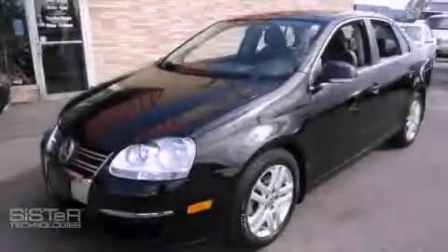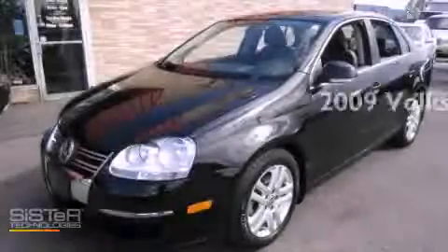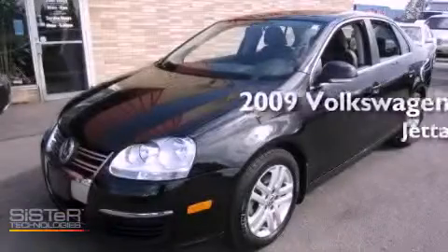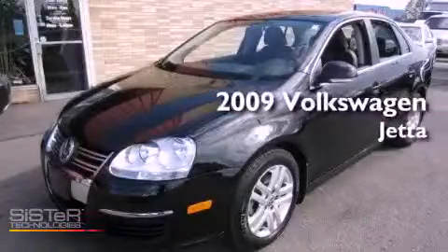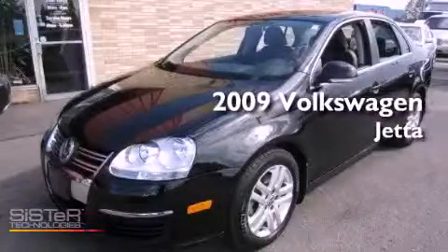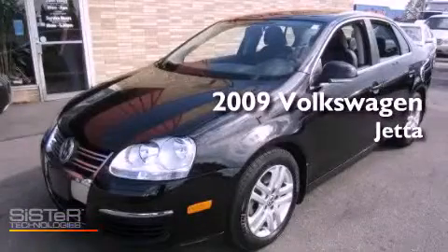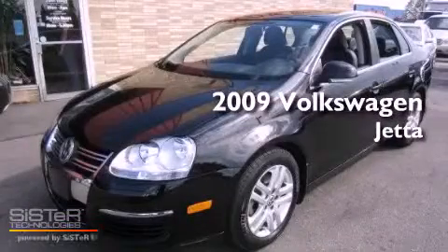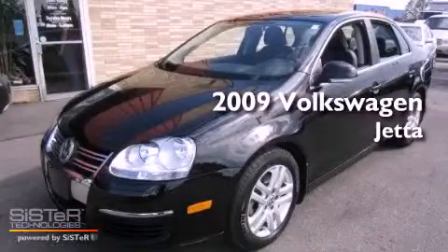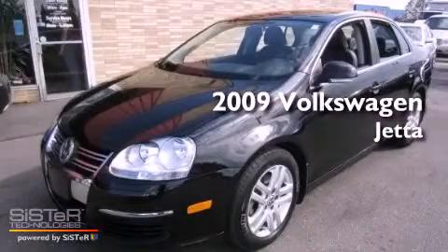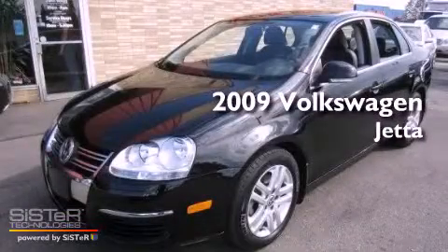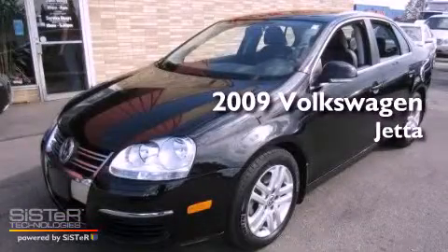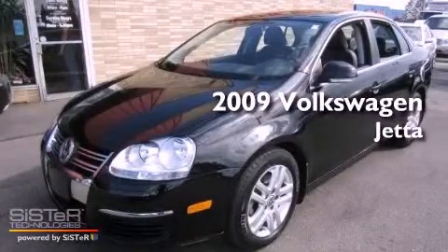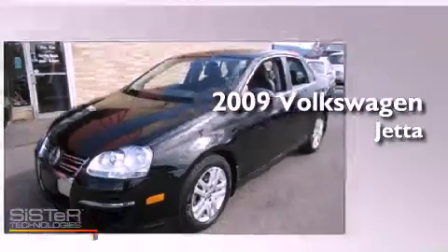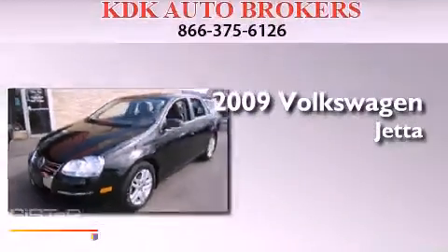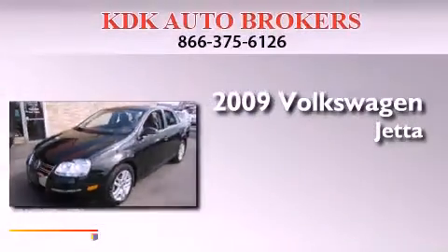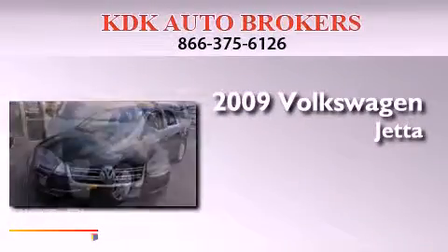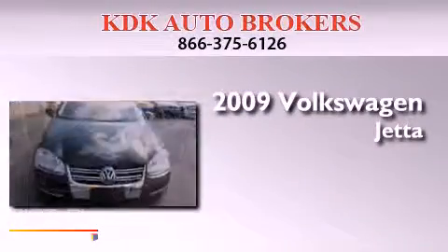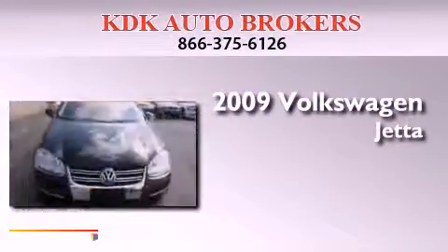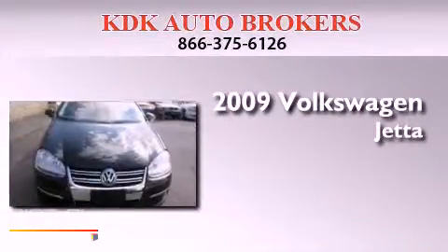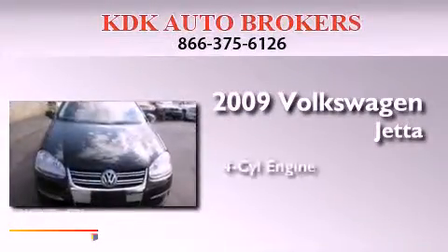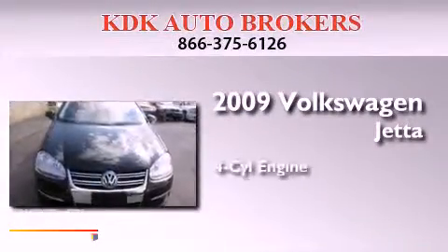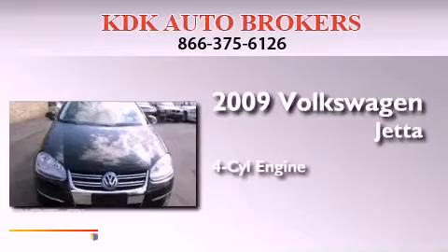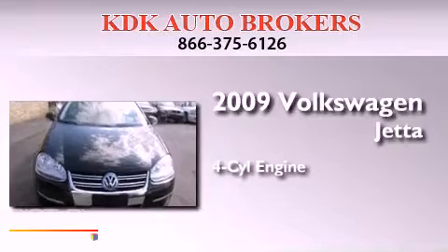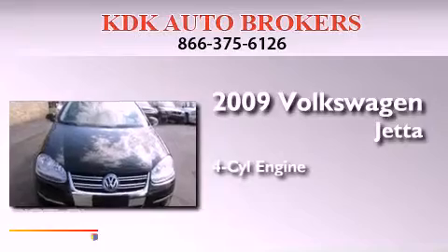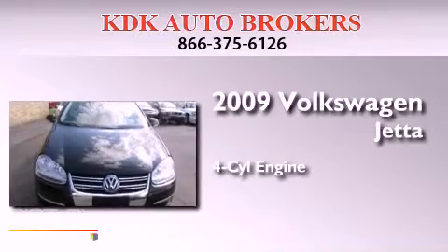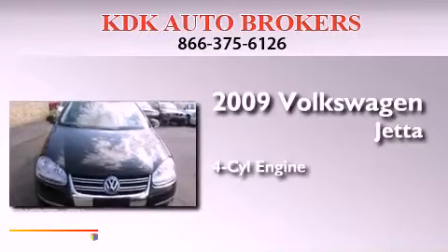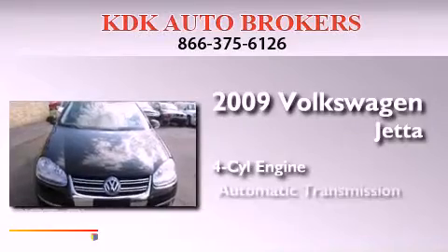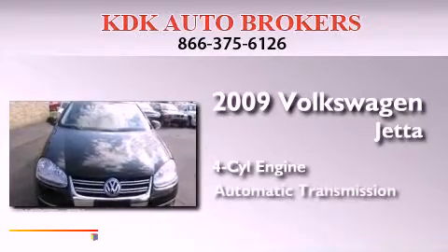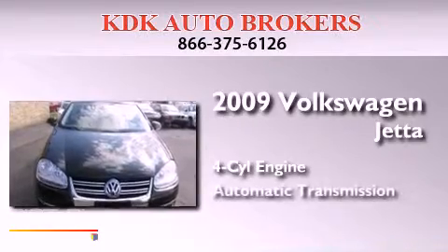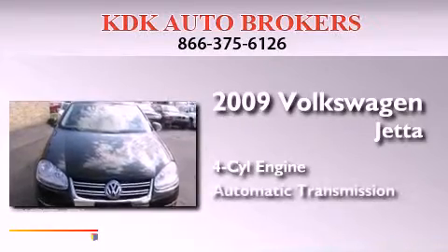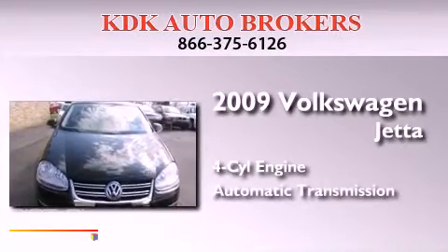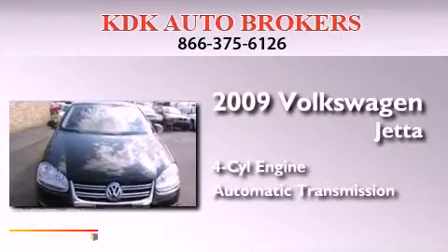This is a 2009 Volkswagen Jetta. It has a four-cylinder engine and an automatic transmission.